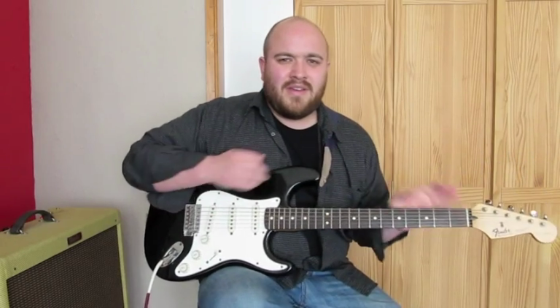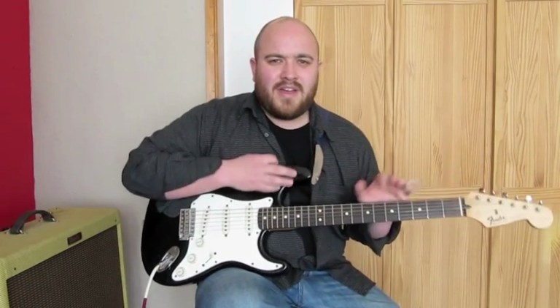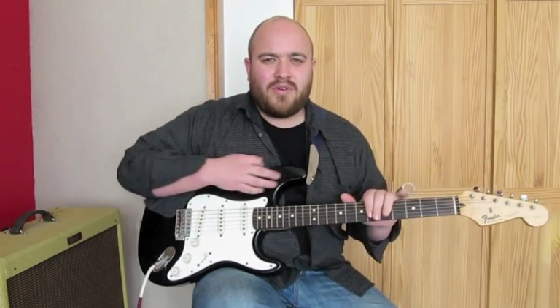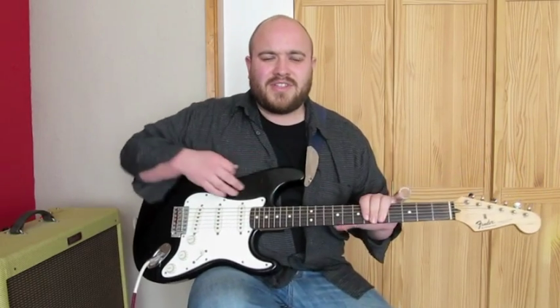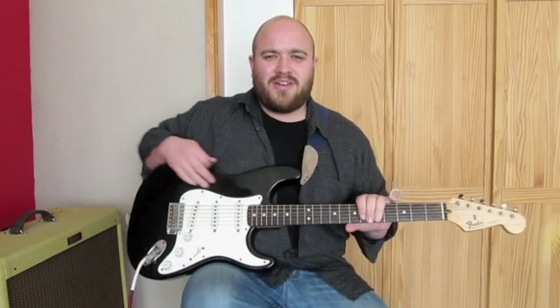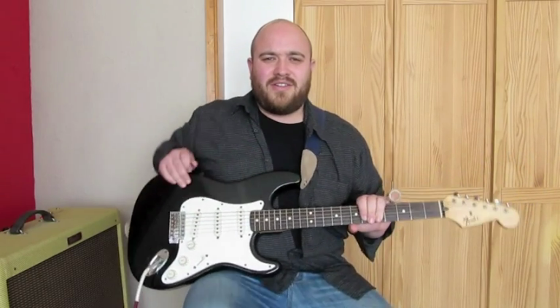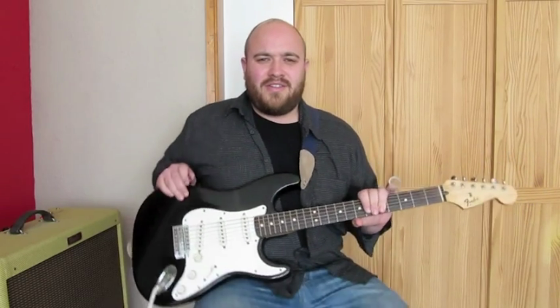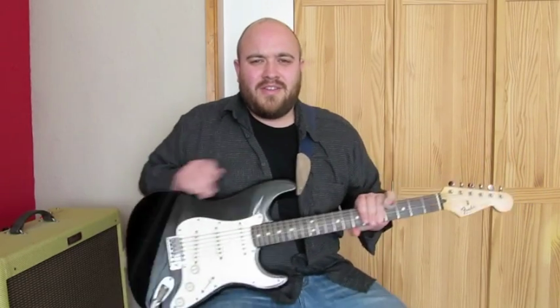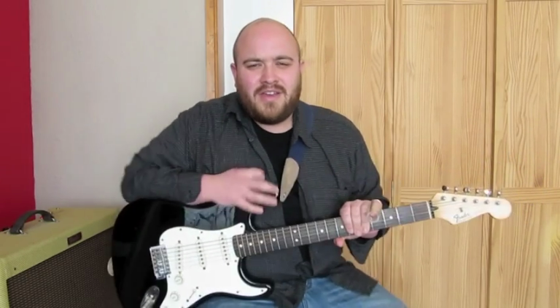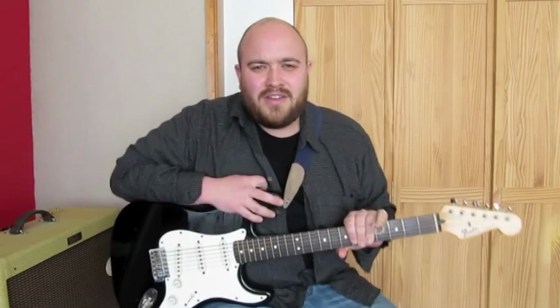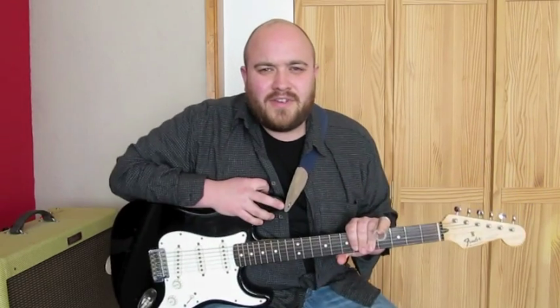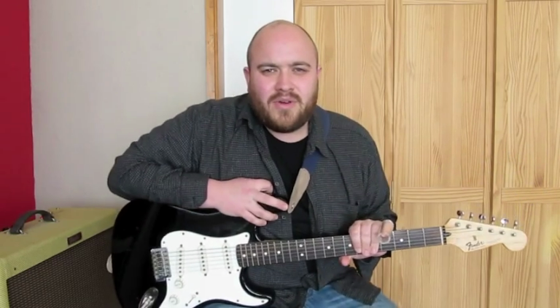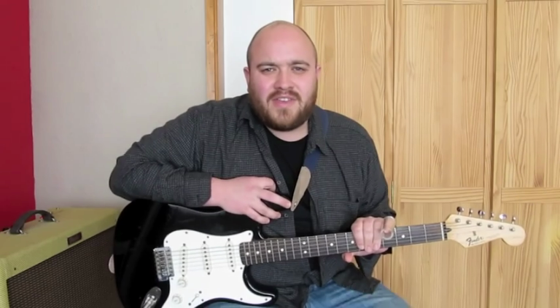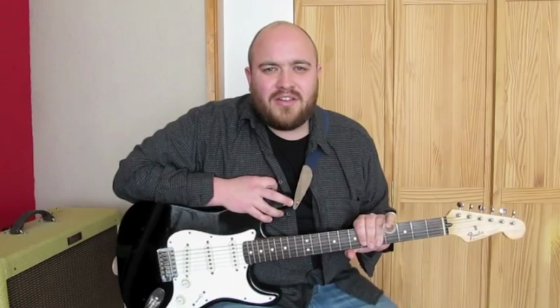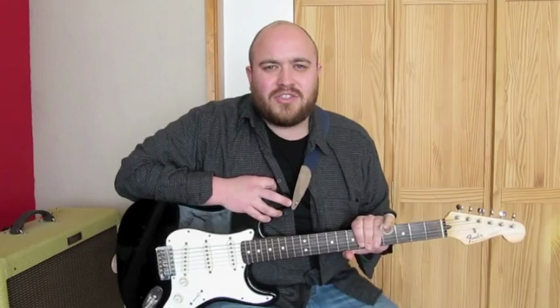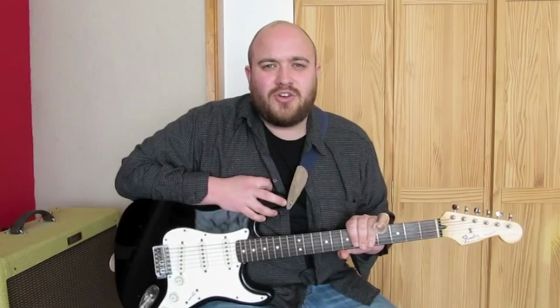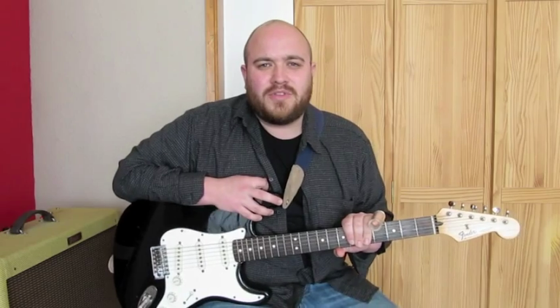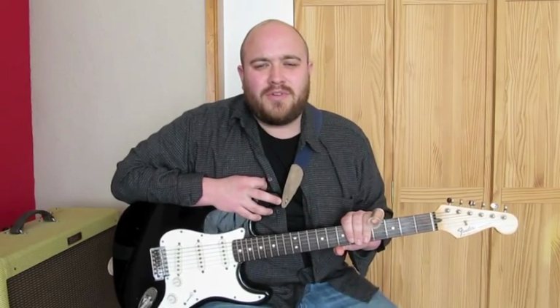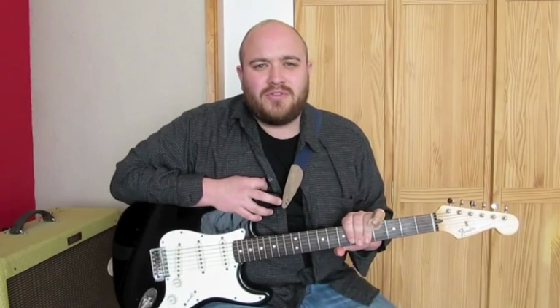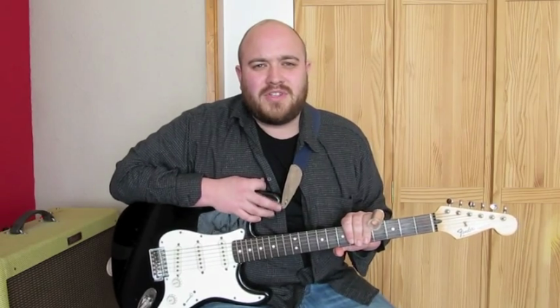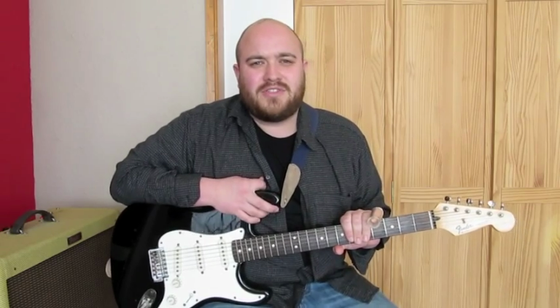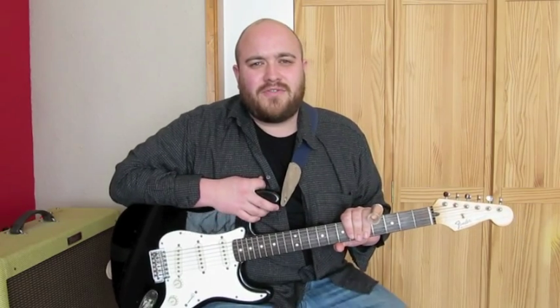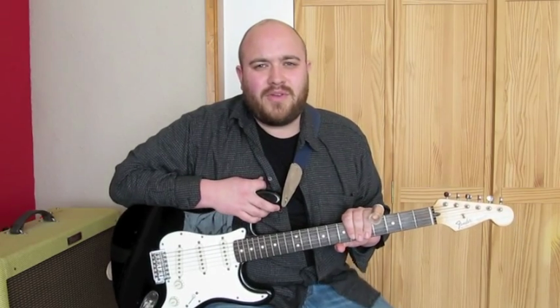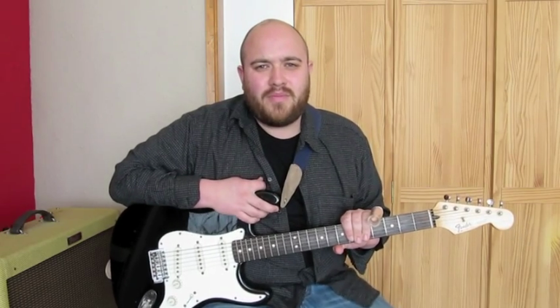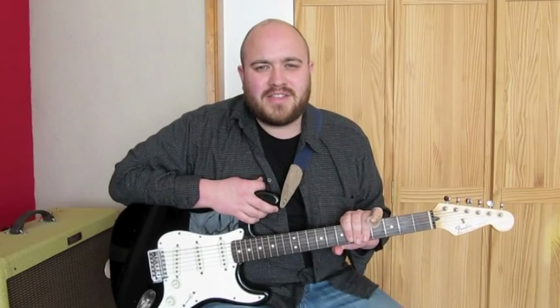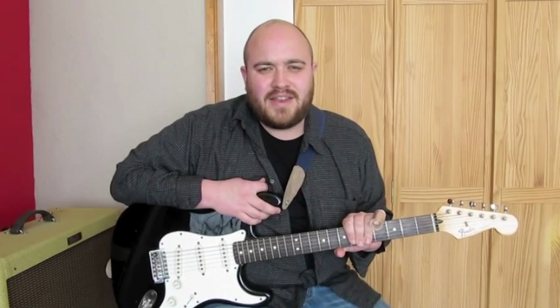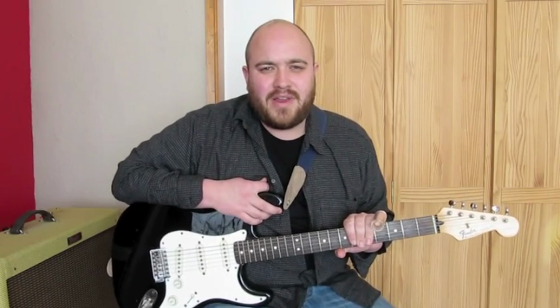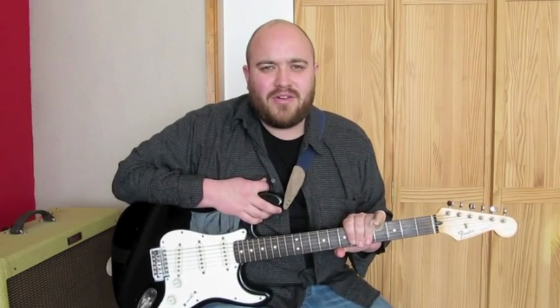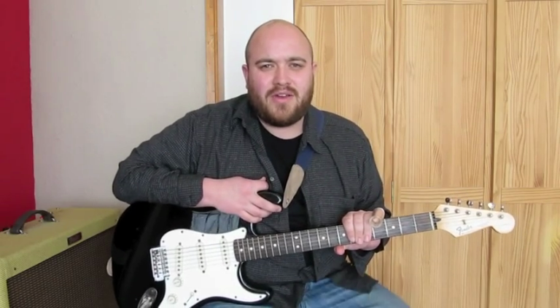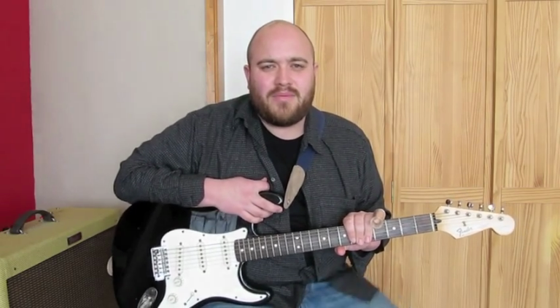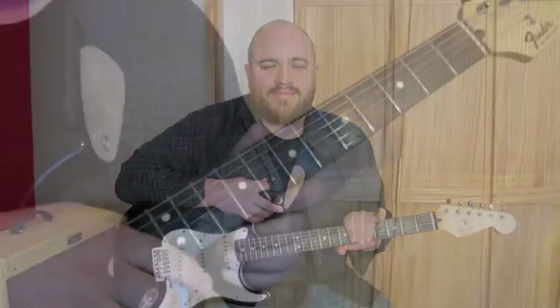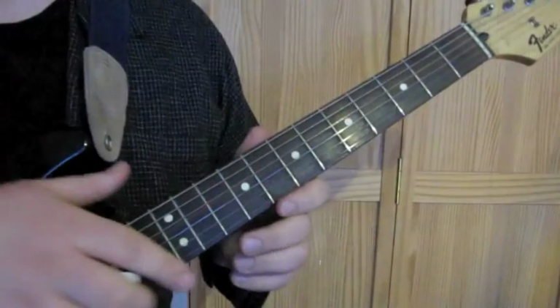Hey everyone, how's it going? In this video we're going to take a look at Showbiz Blues, and this is from Fleetwood Mac's Then Play On album.